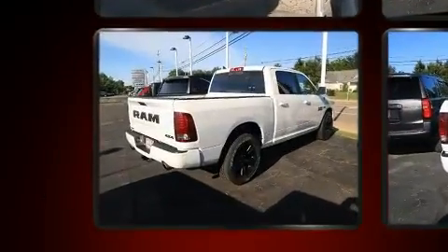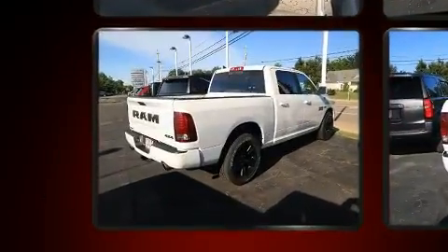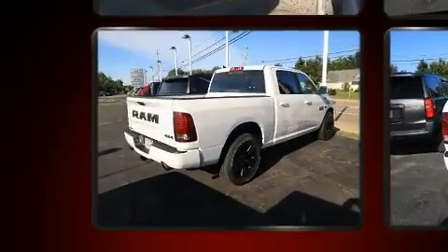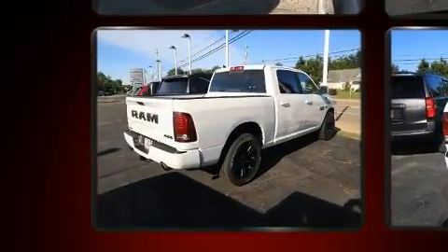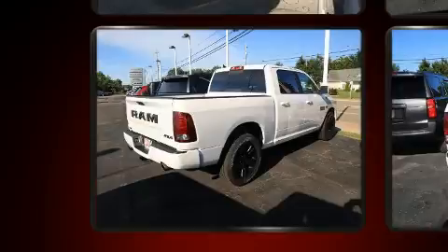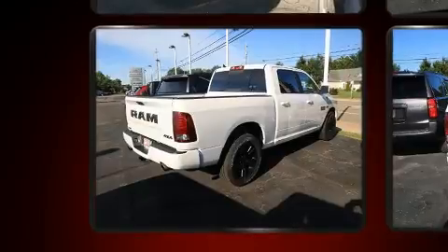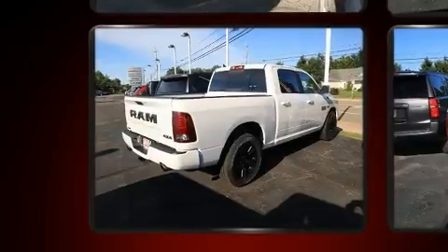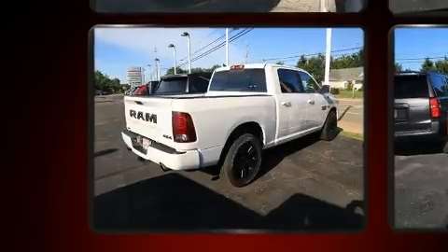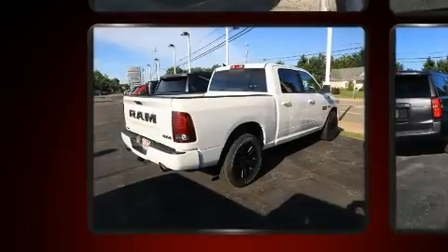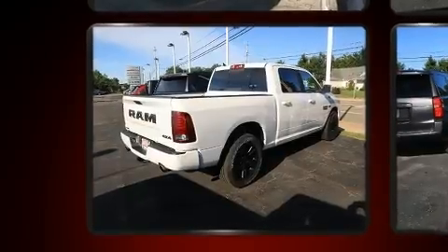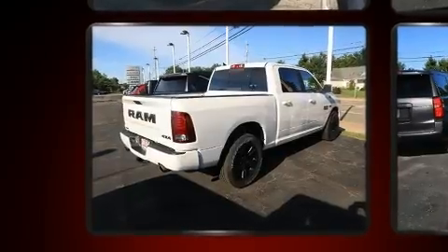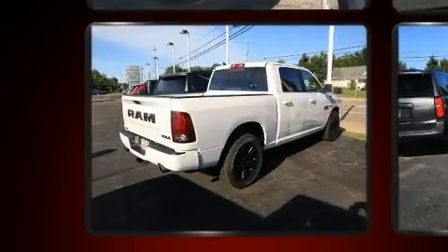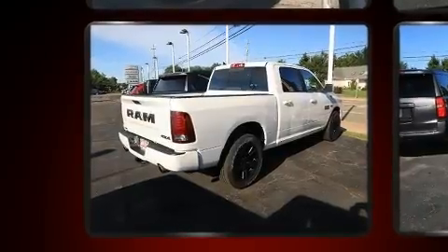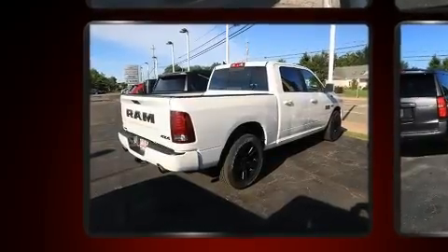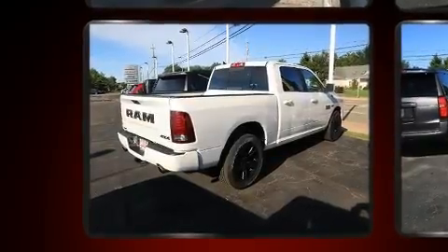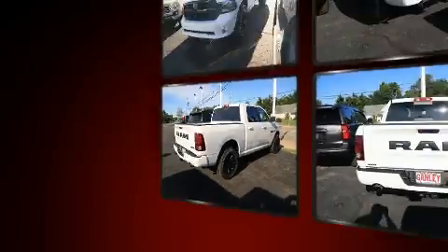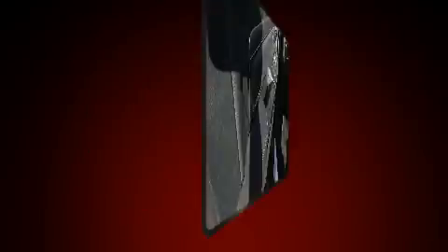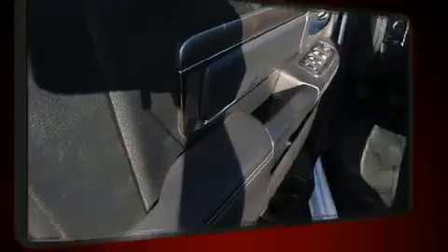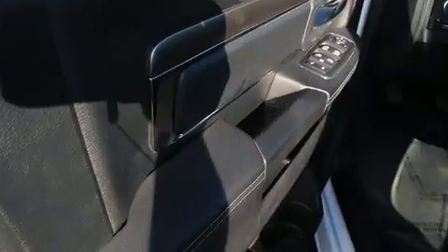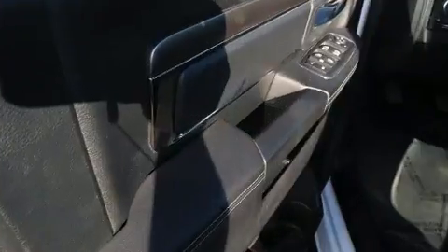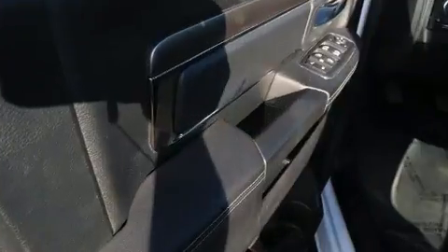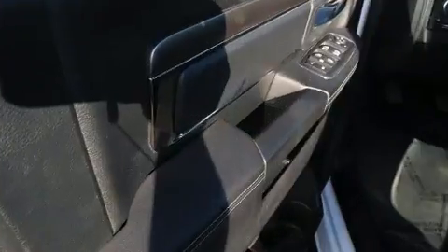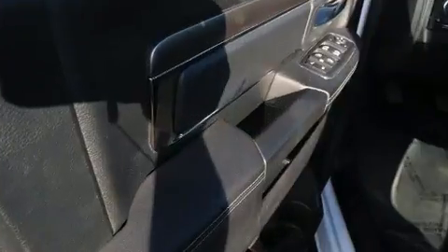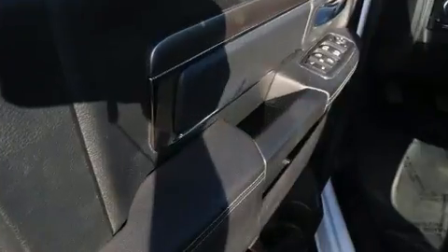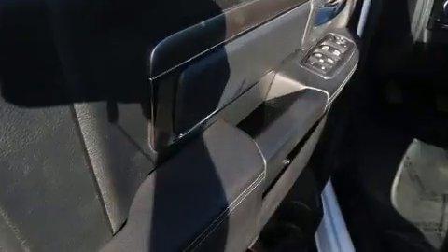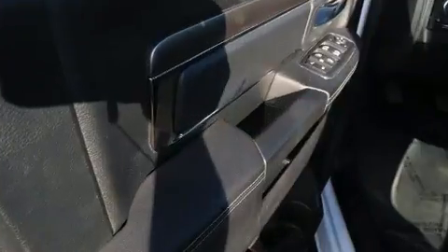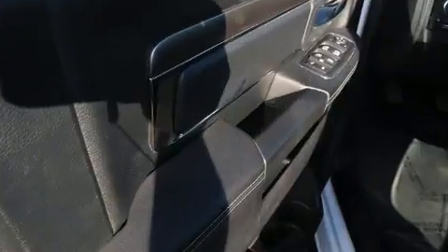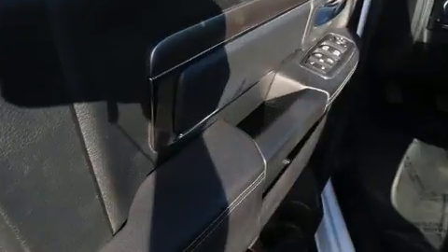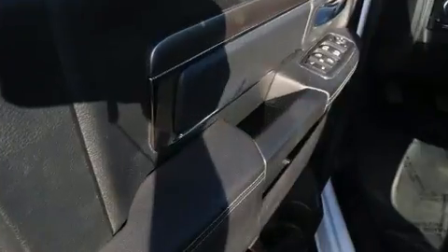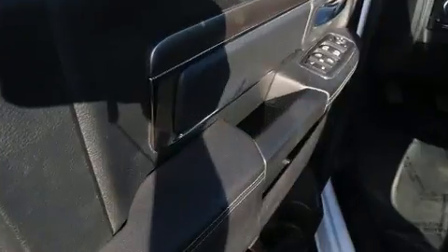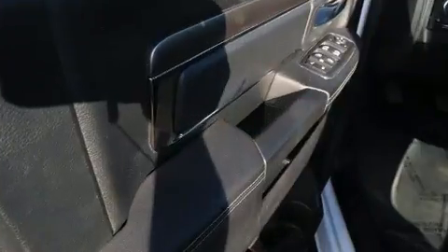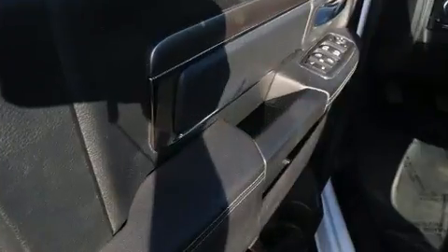Automatic dimming door mirrors, automatic temperature control, adjustable pedals, and power windows are also included.